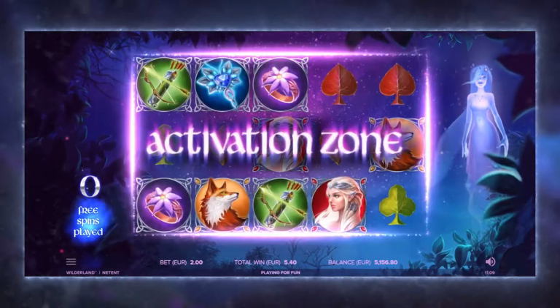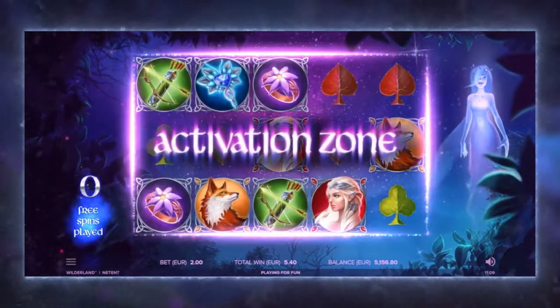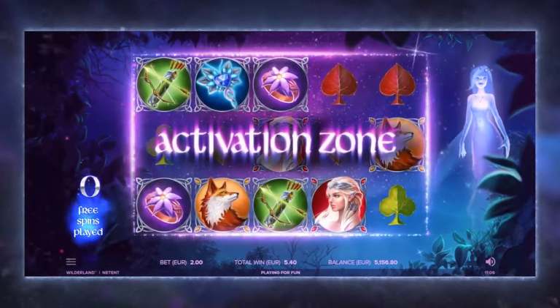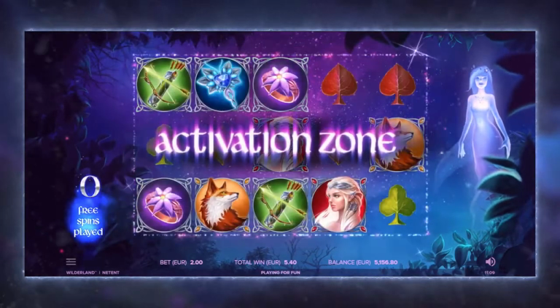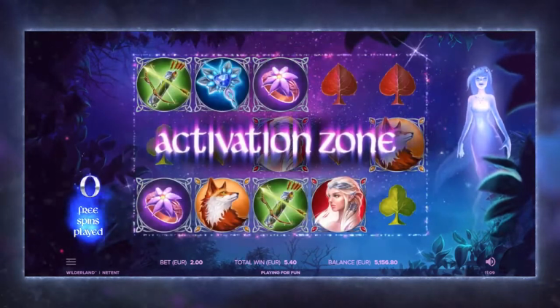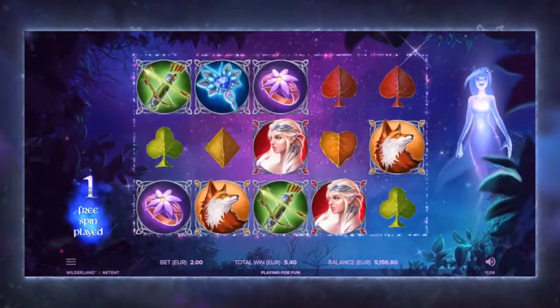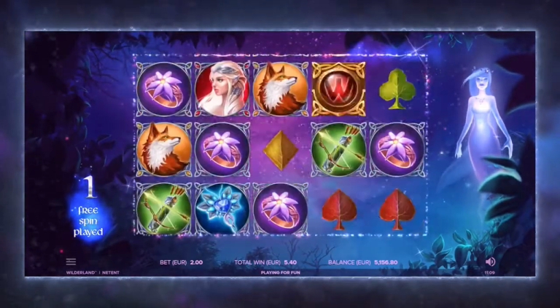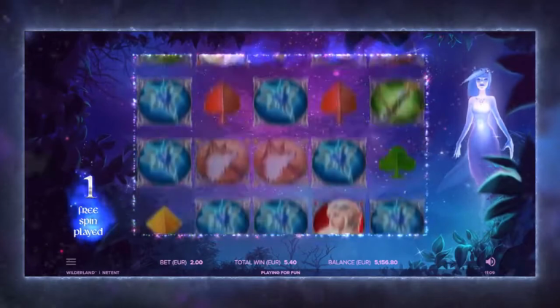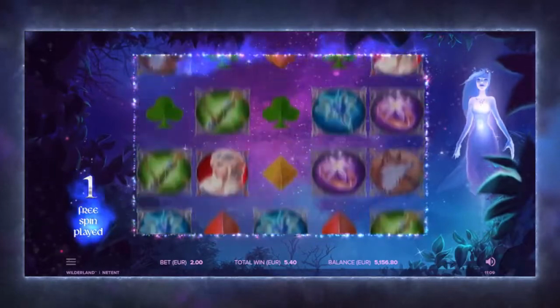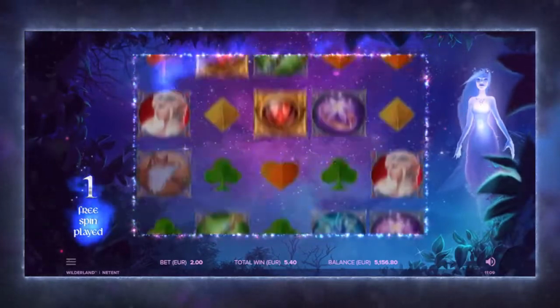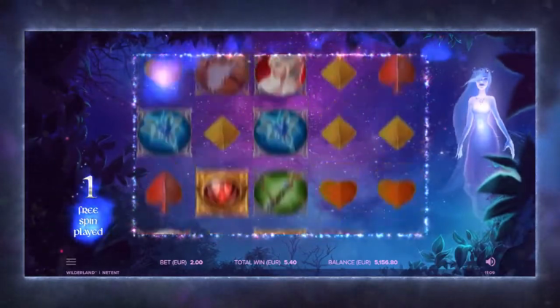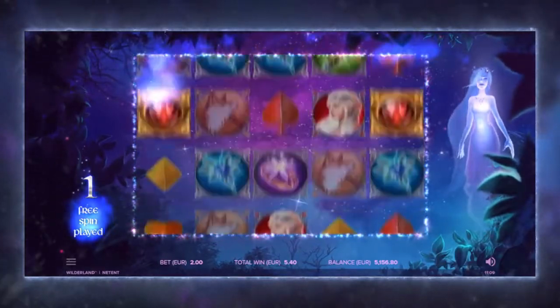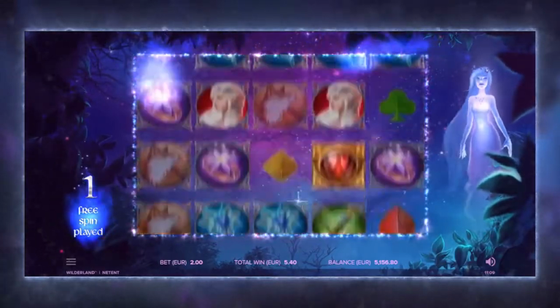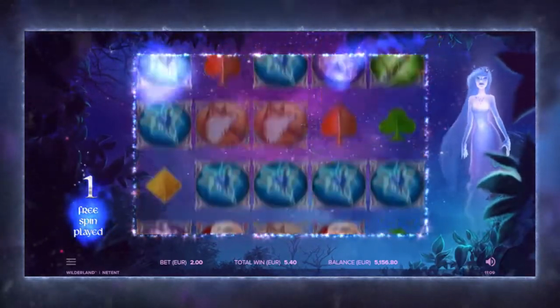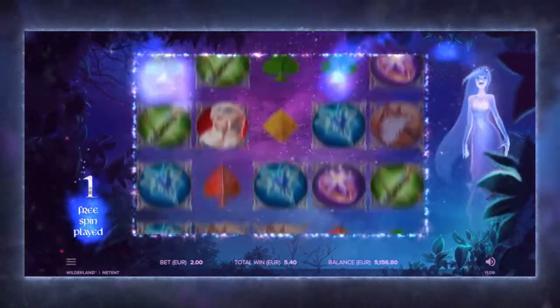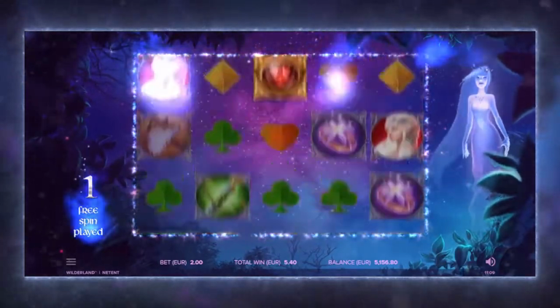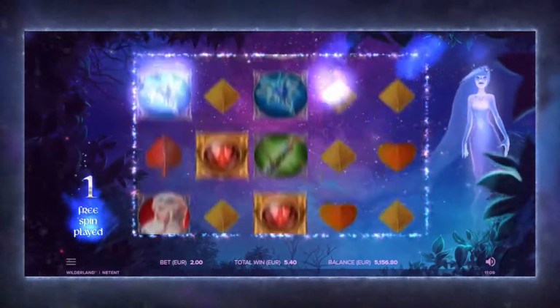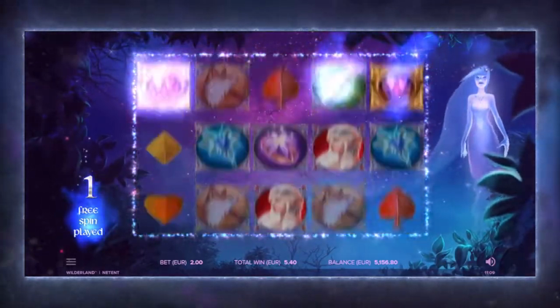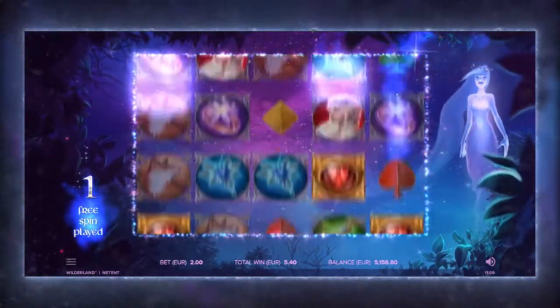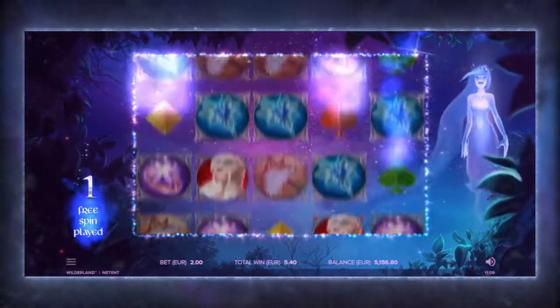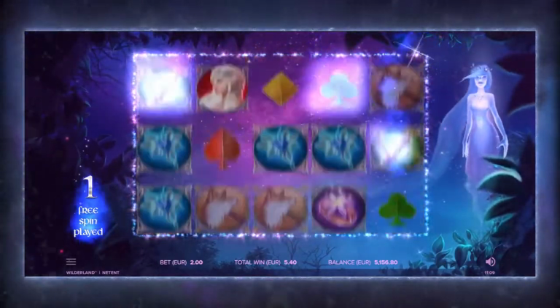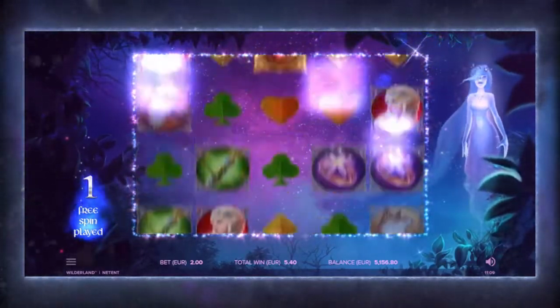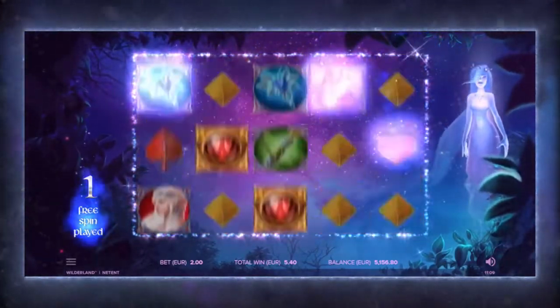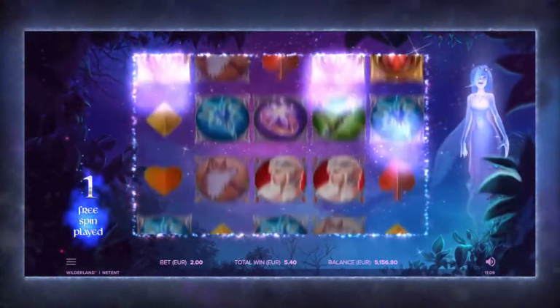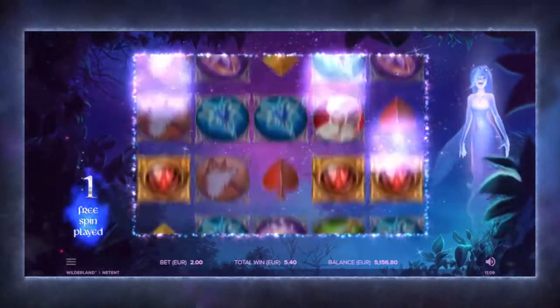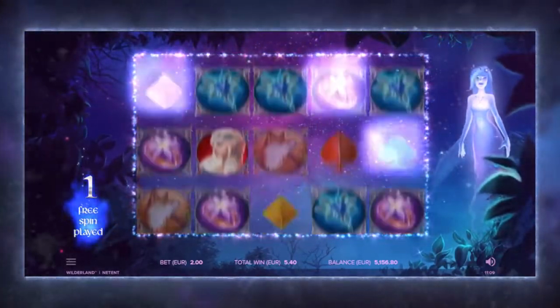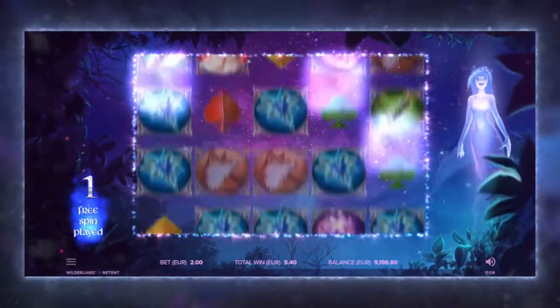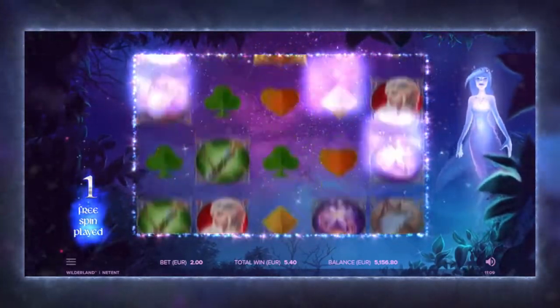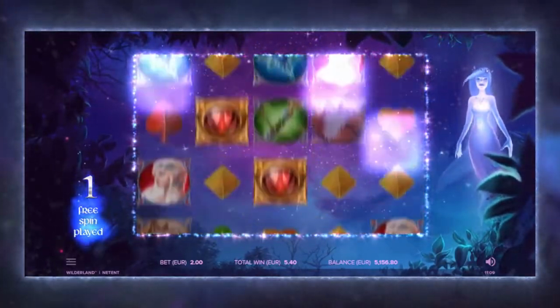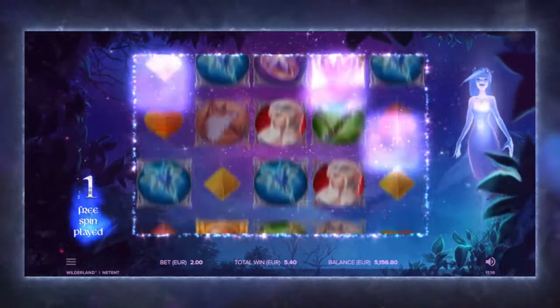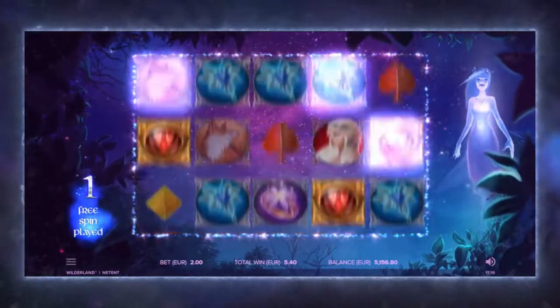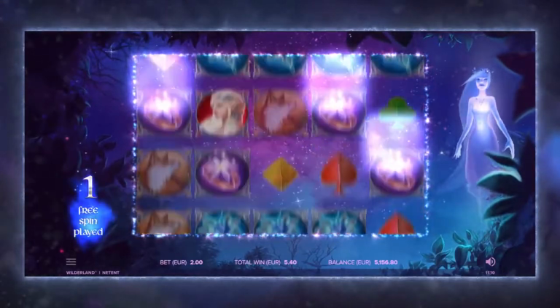In Free Spins, the Activation Zone covers all 3 rows, so there is a greater chance of creating clusters of wilds.